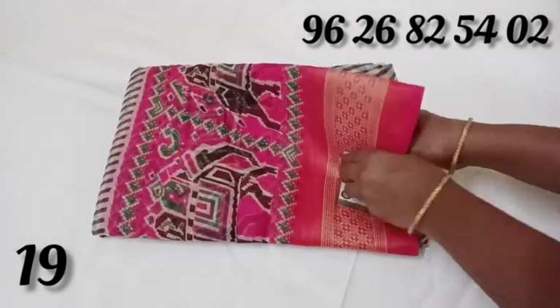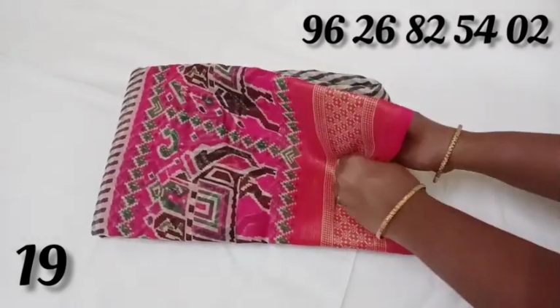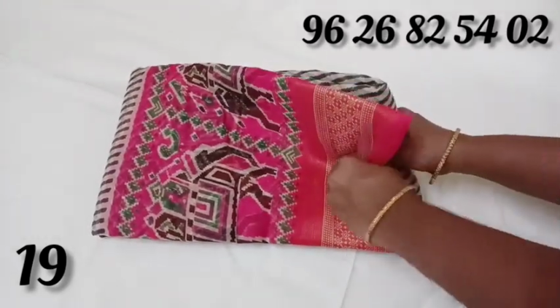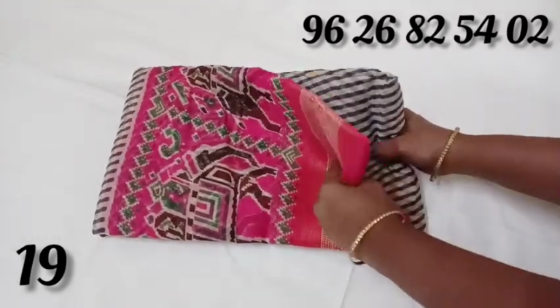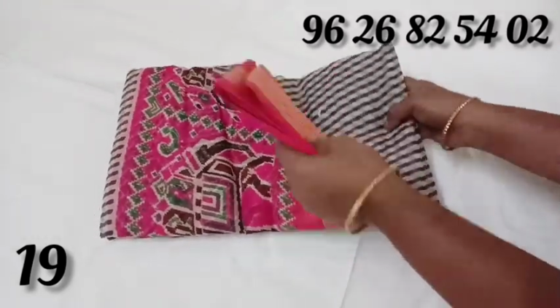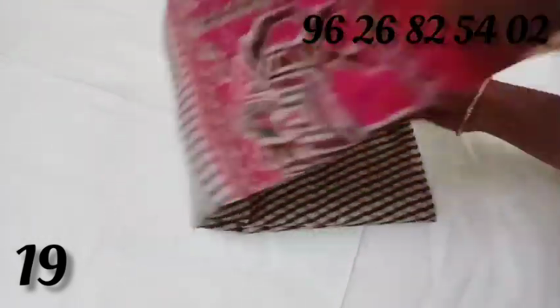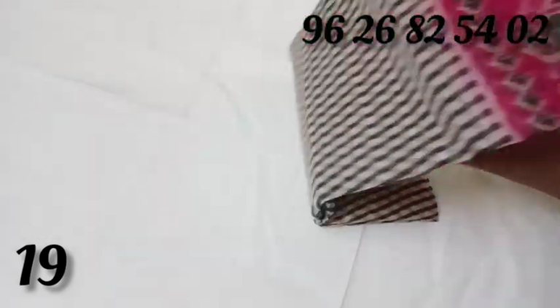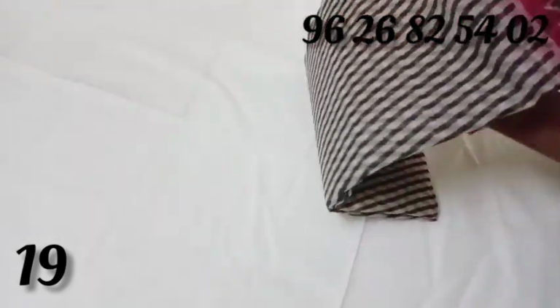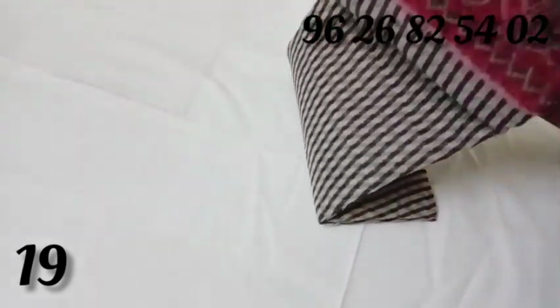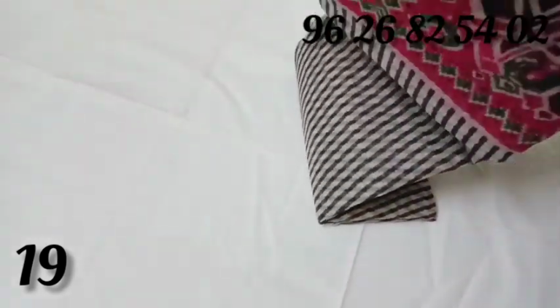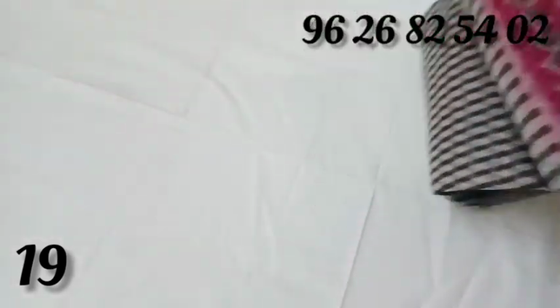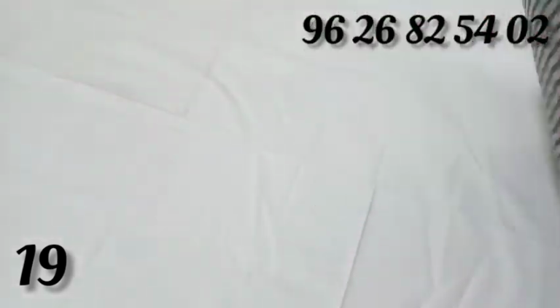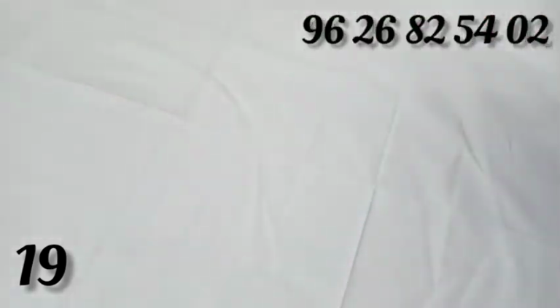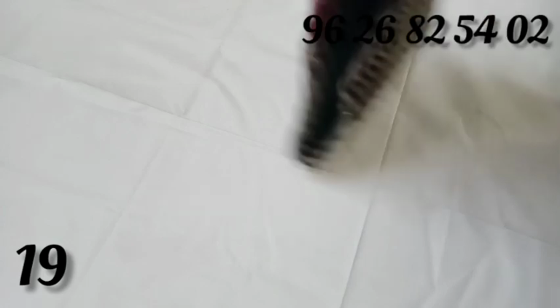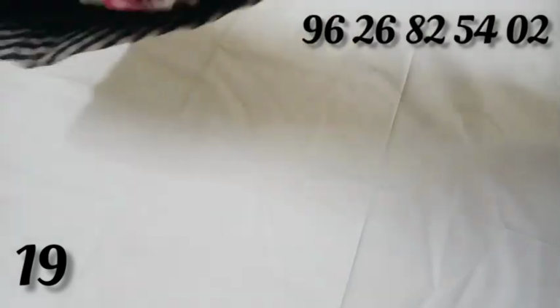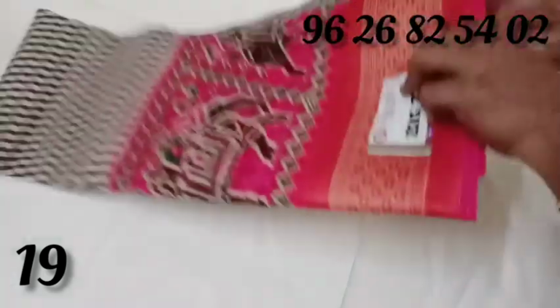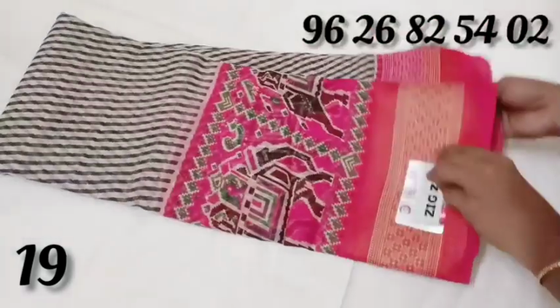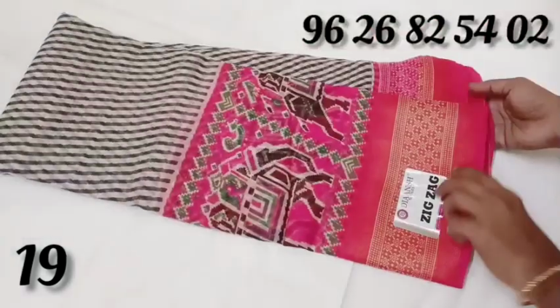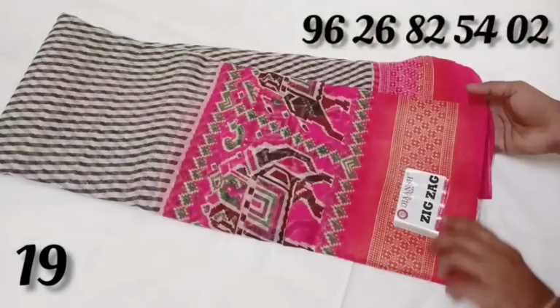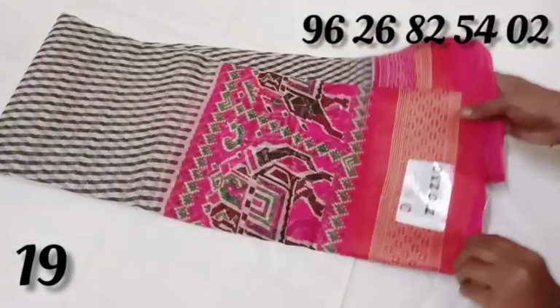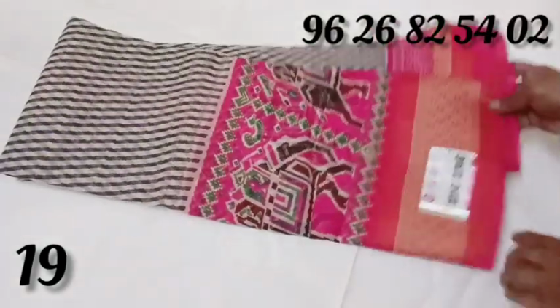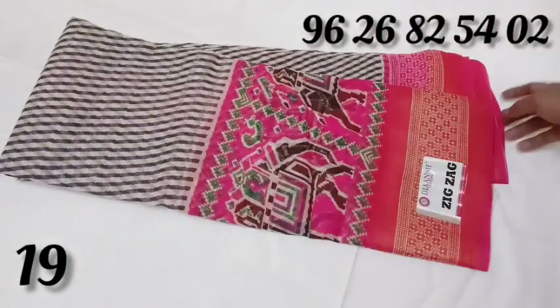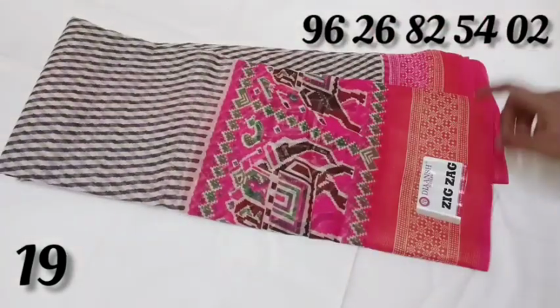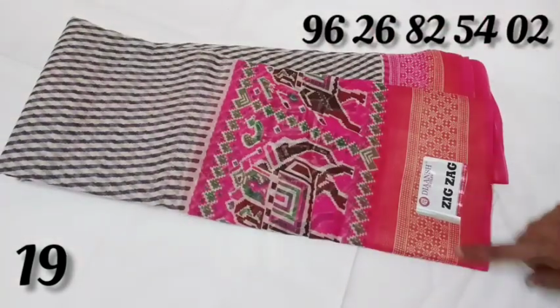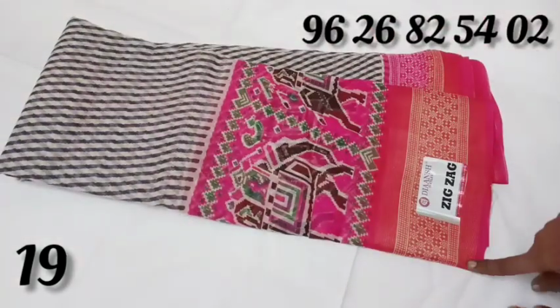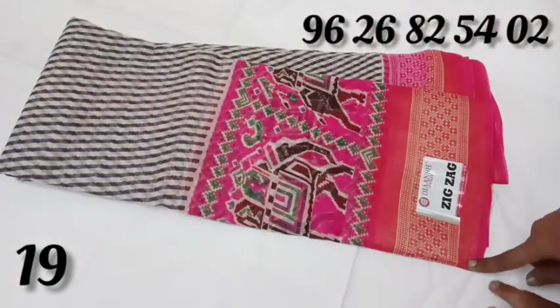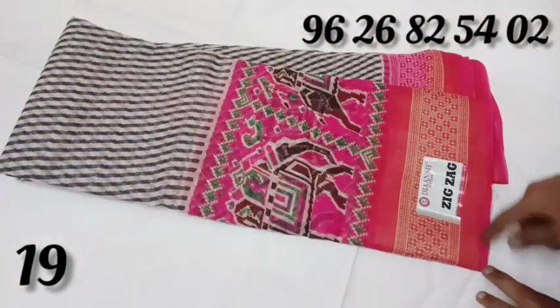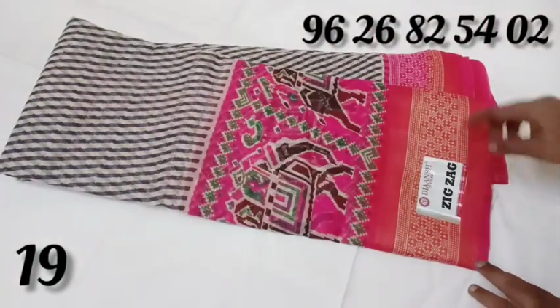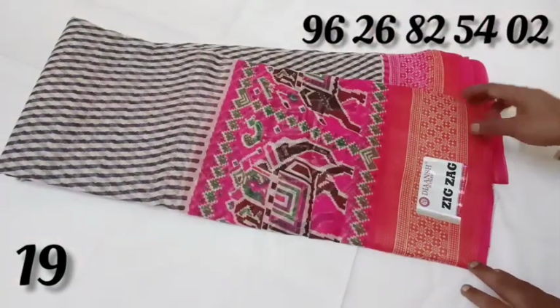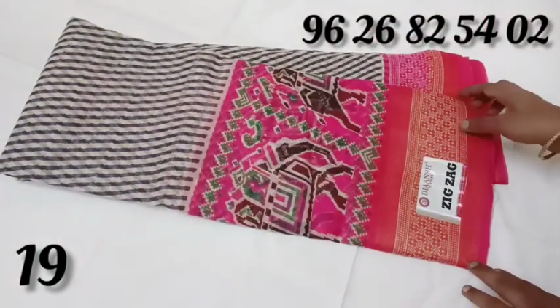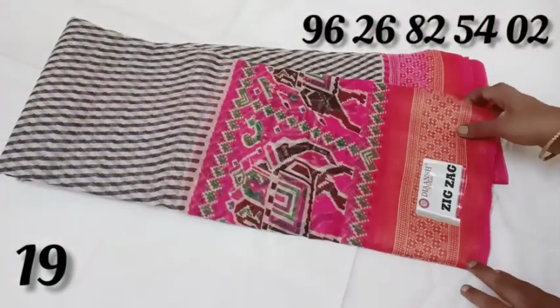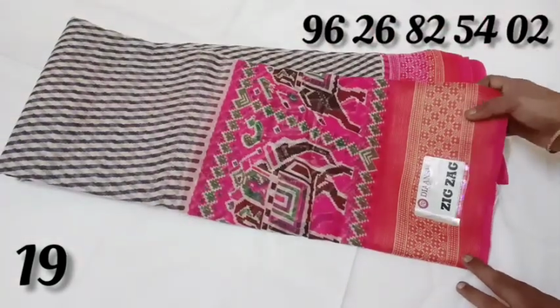We will show you a zigzag pattern. There is a contrast border. There is a pink color.